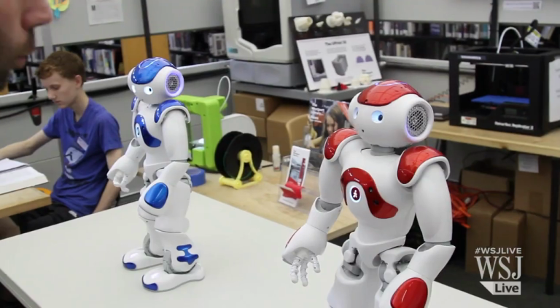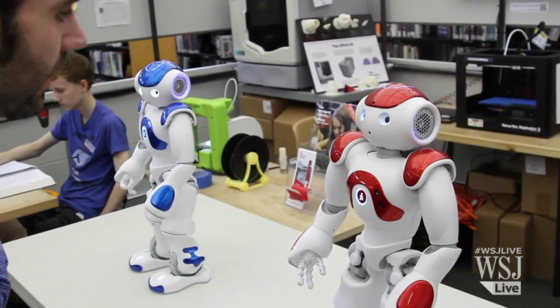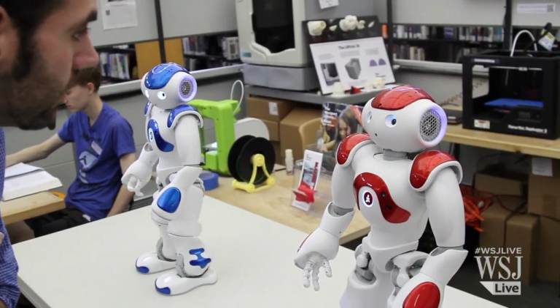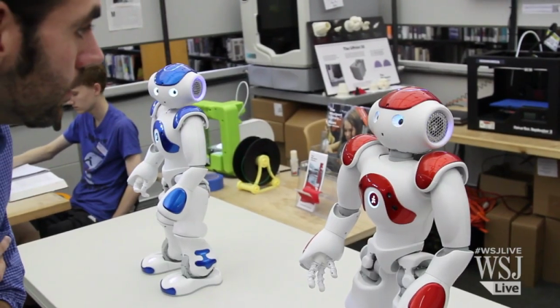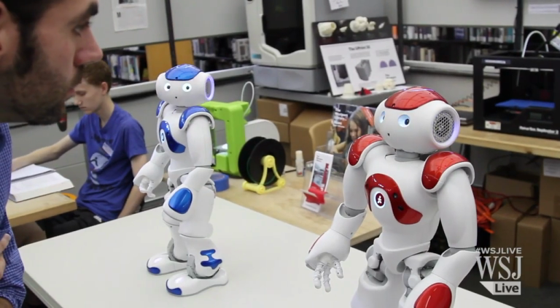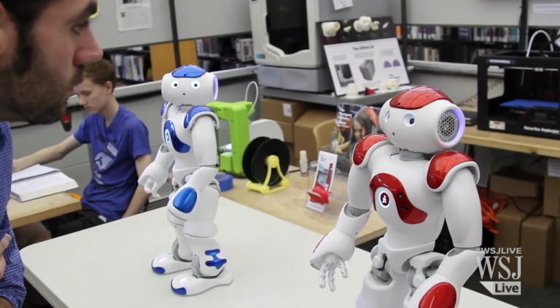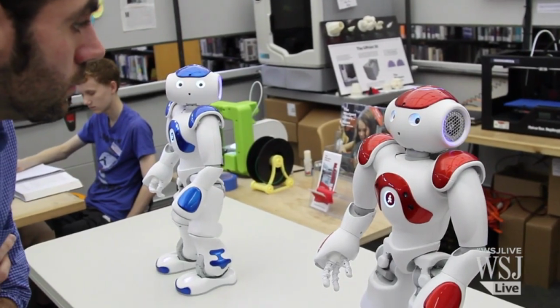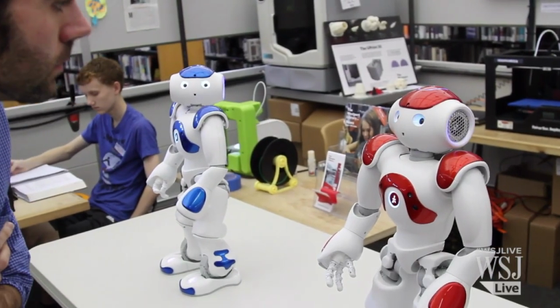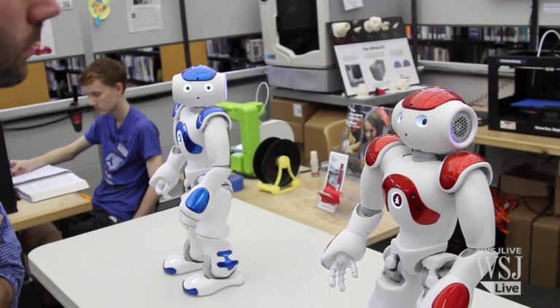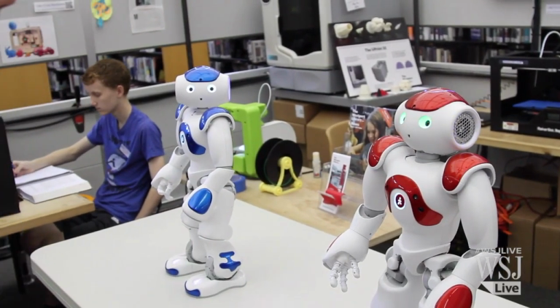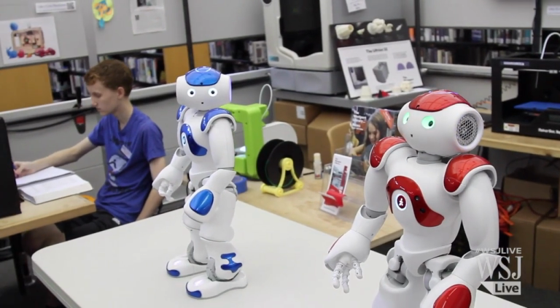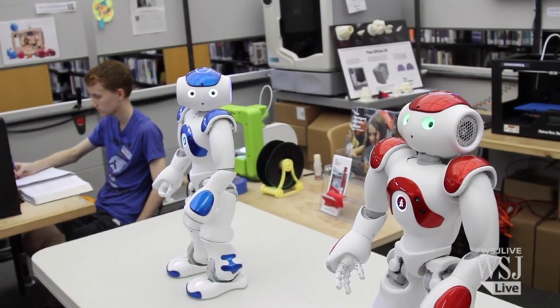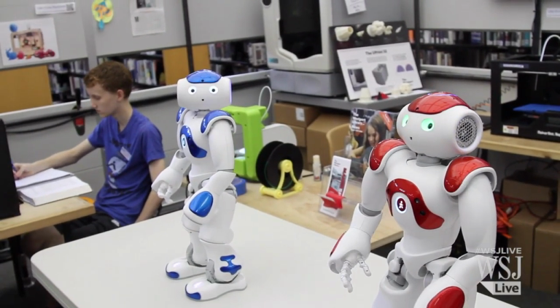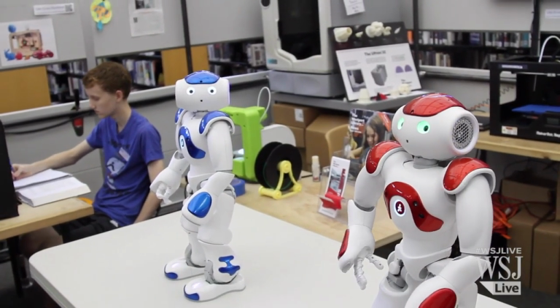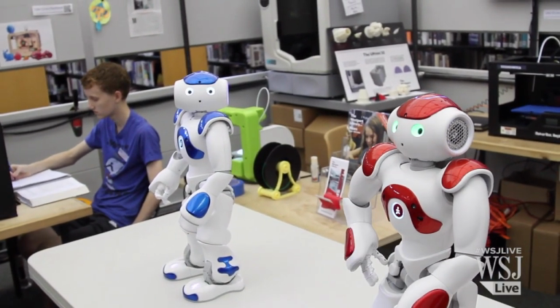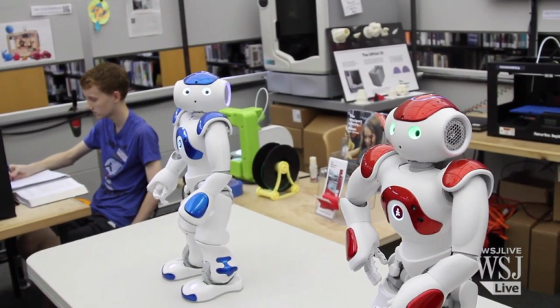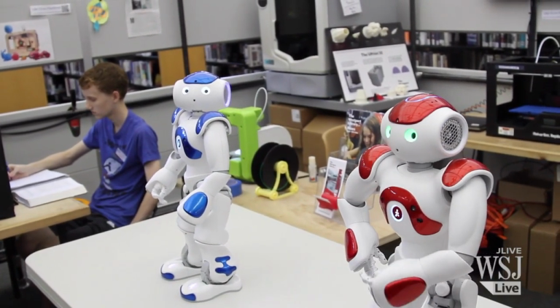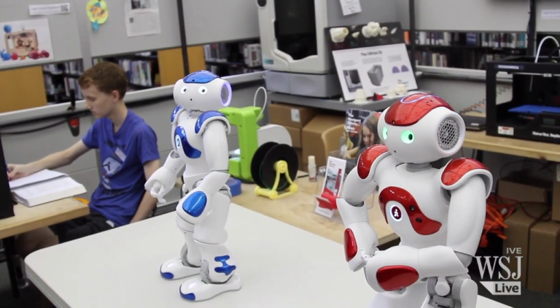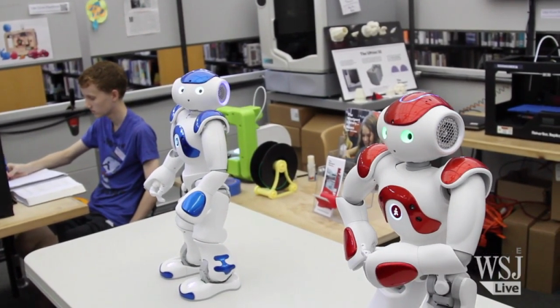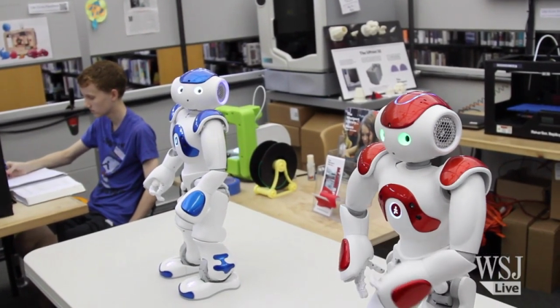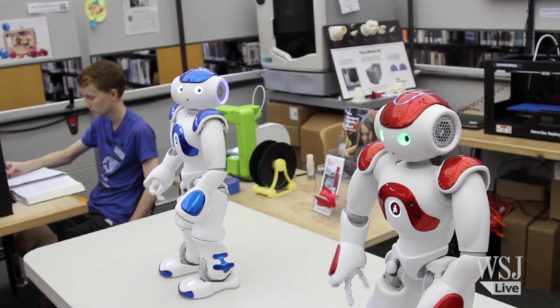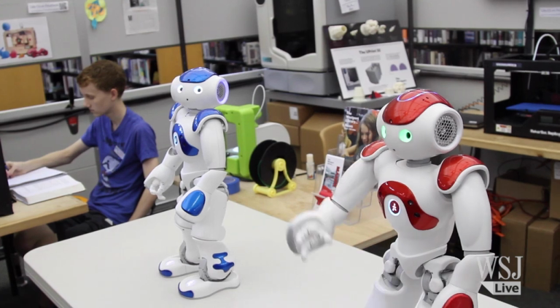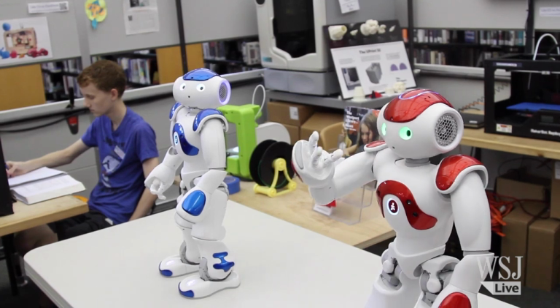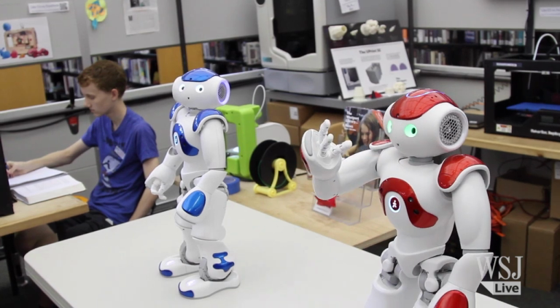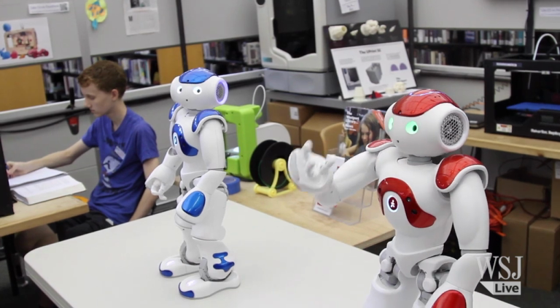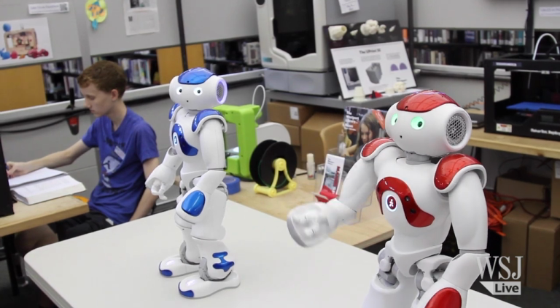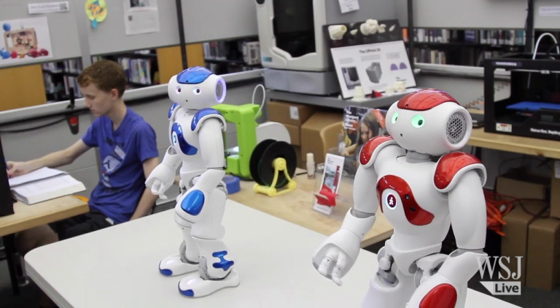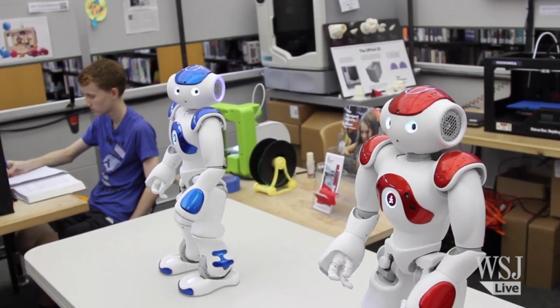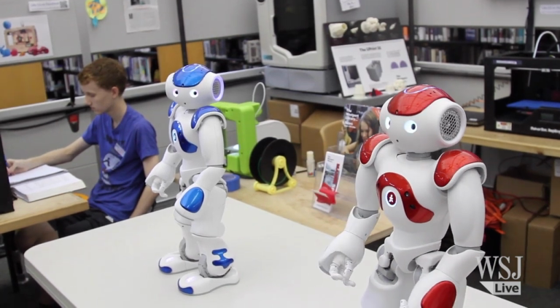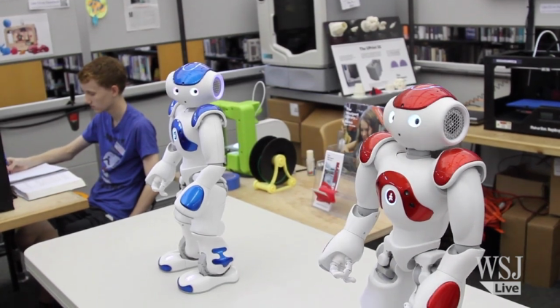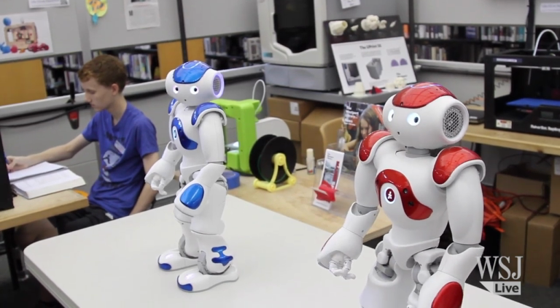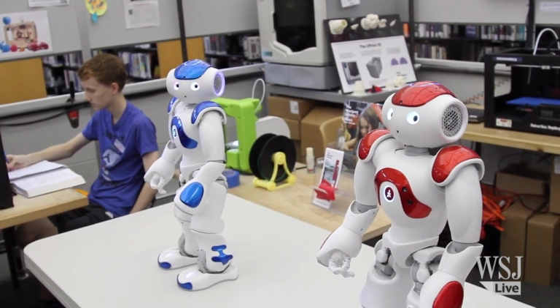What day is it? I just answered that. I was saying today is Monday, September the 22nd.